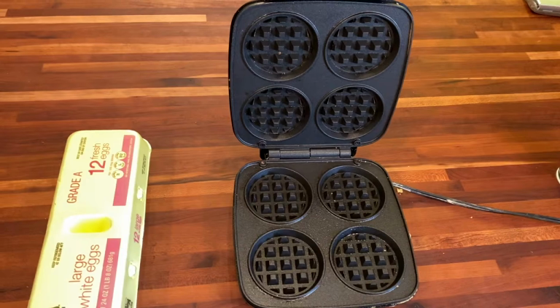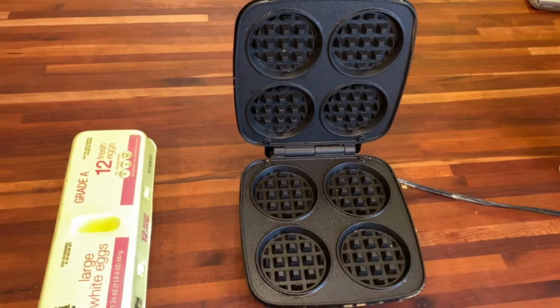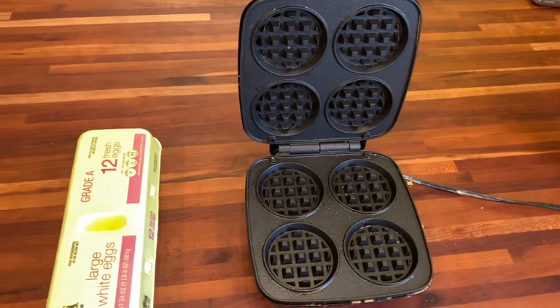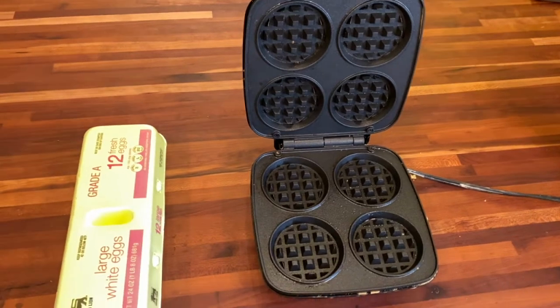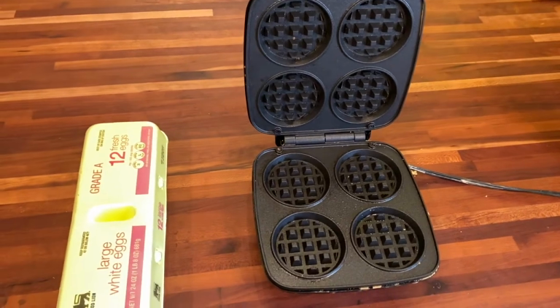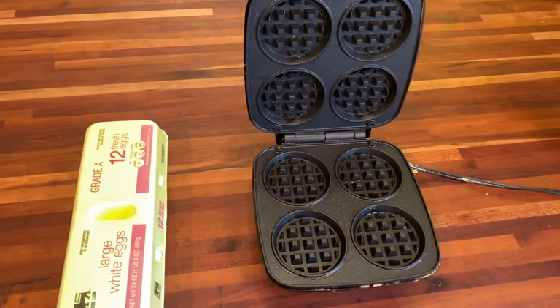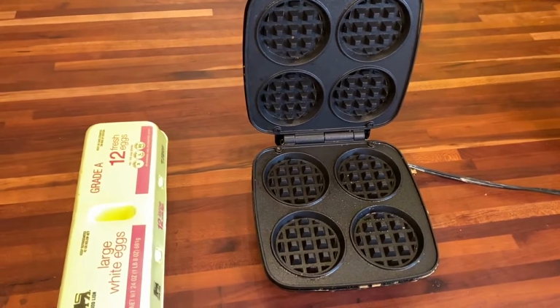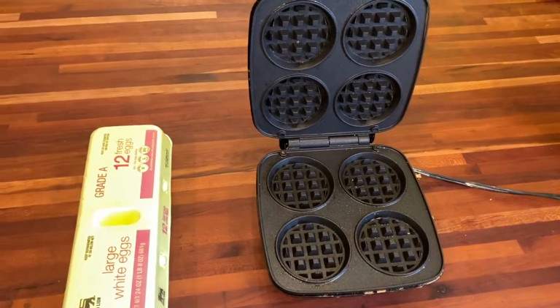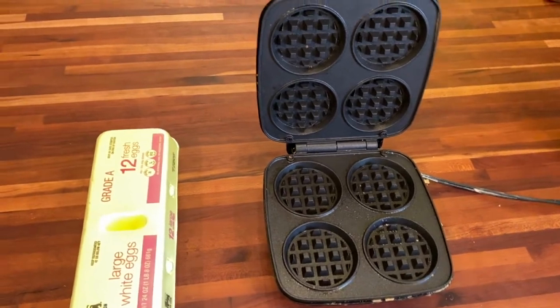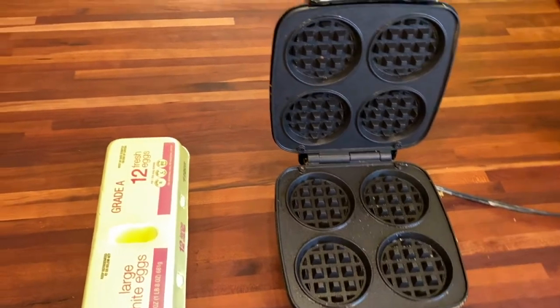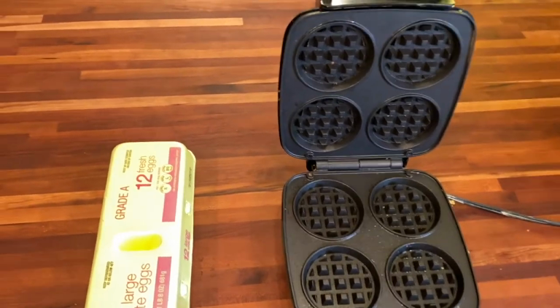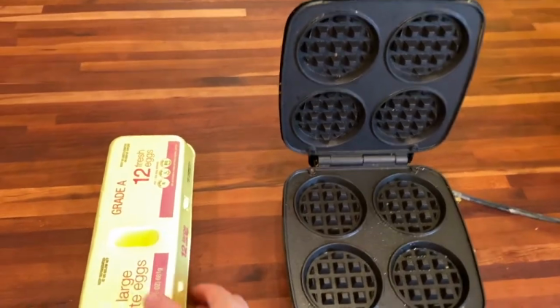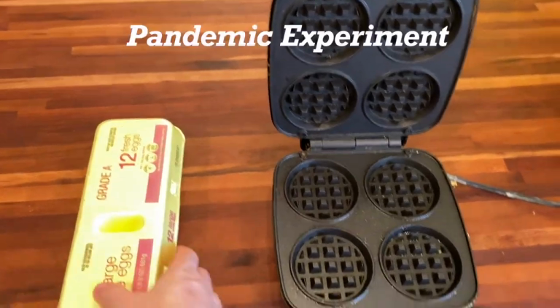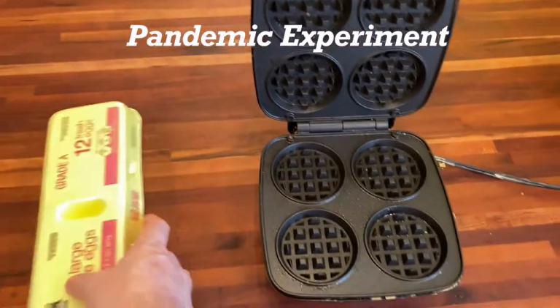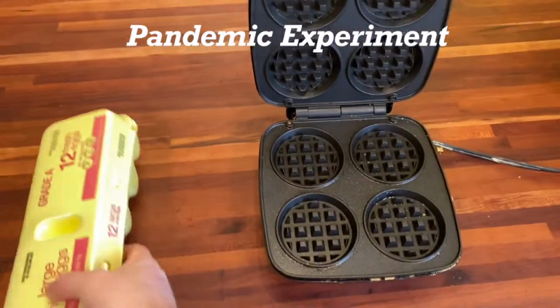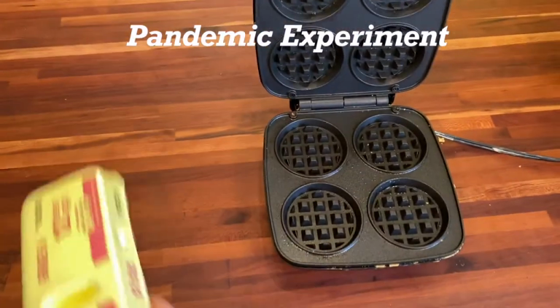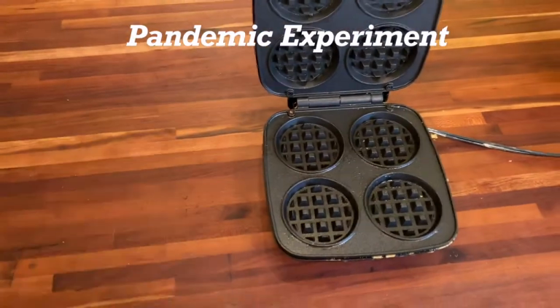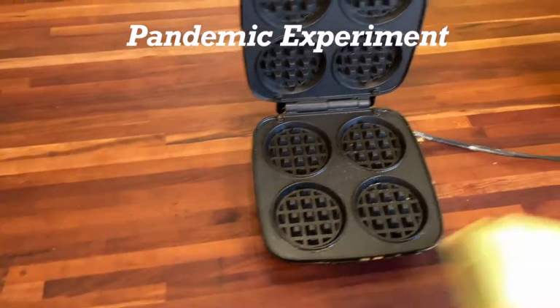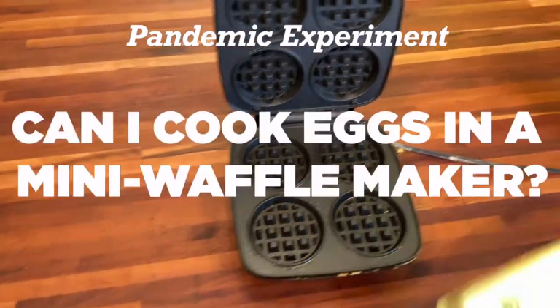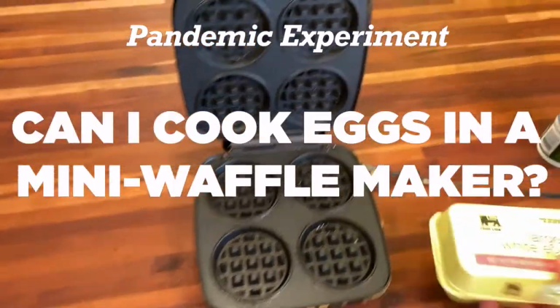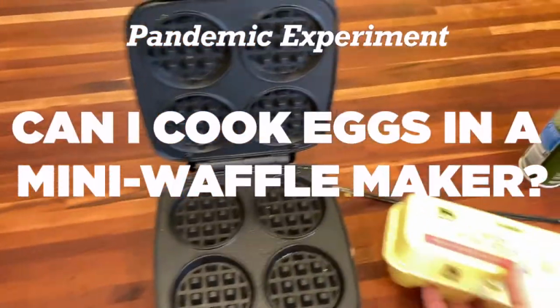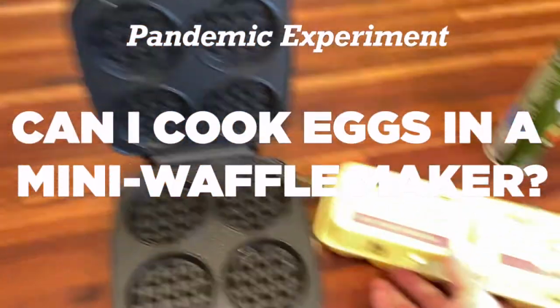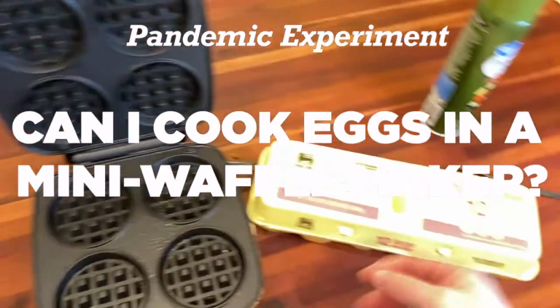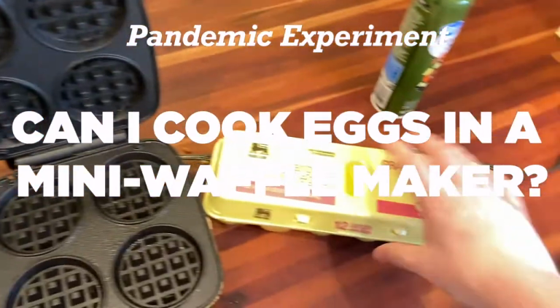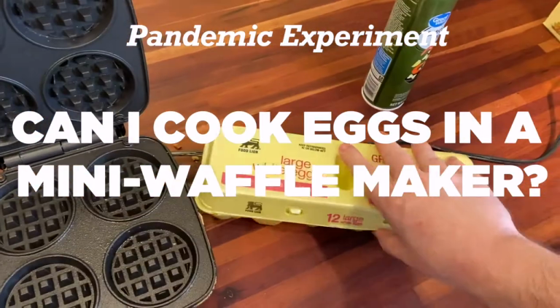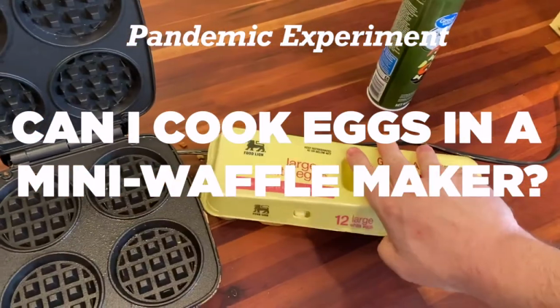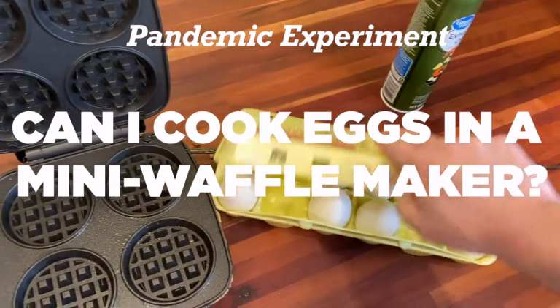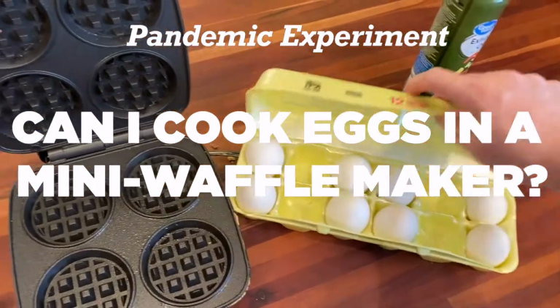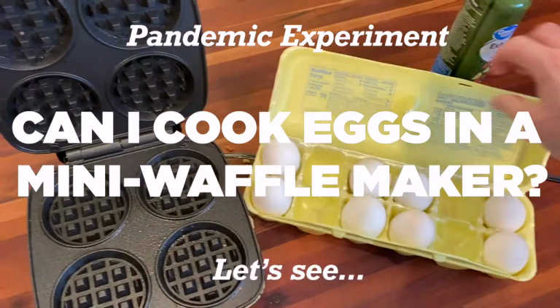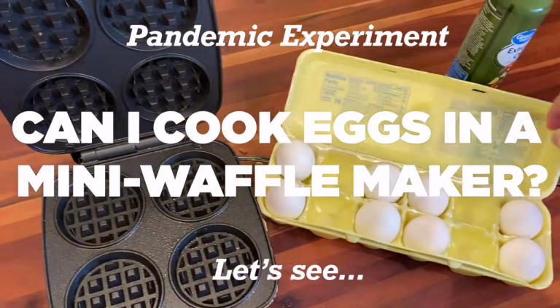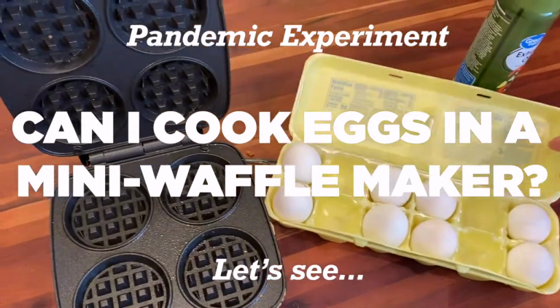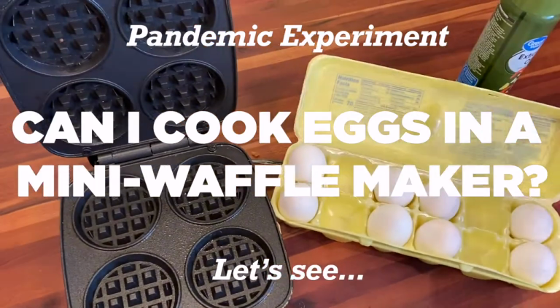All right, here's today's pandemic experiment. Can I cook eggs in a Winnie Waffle Maker? Let's see.